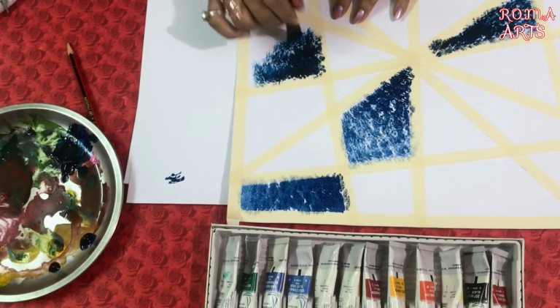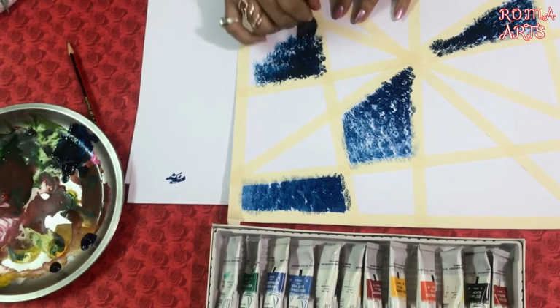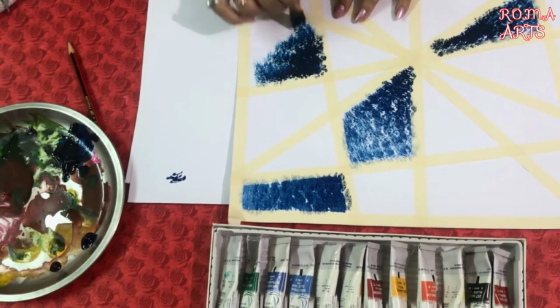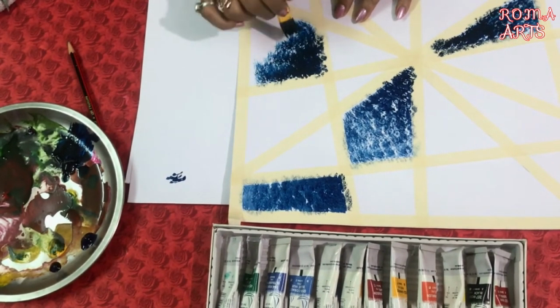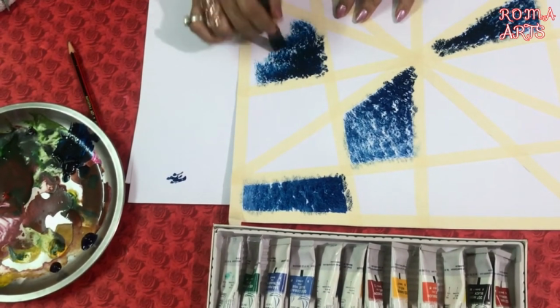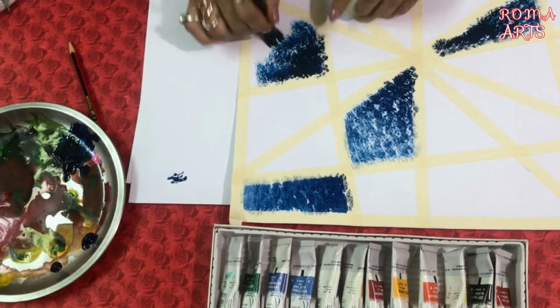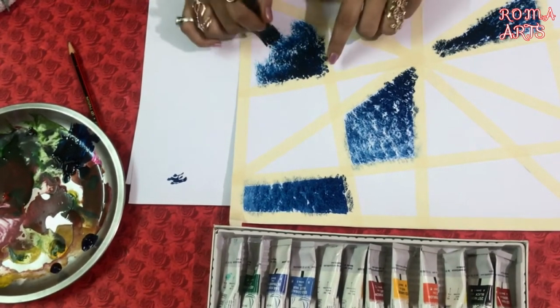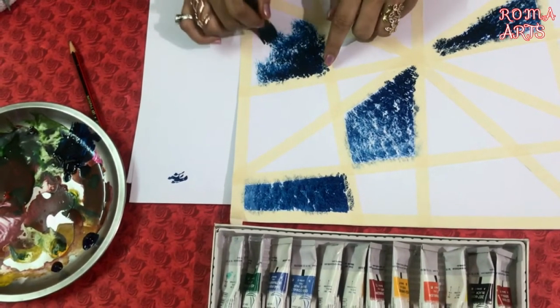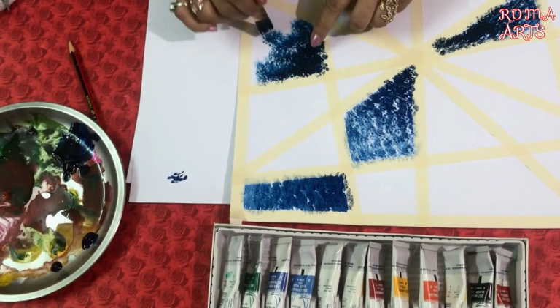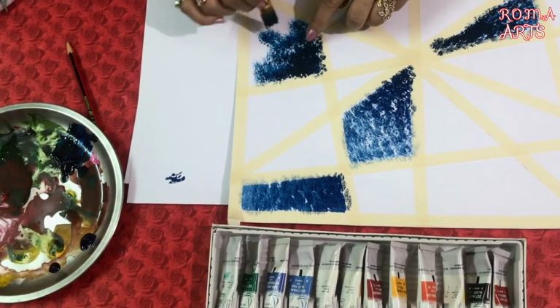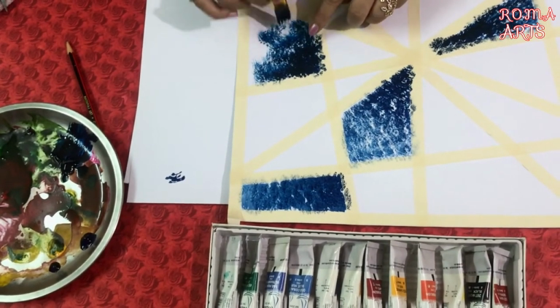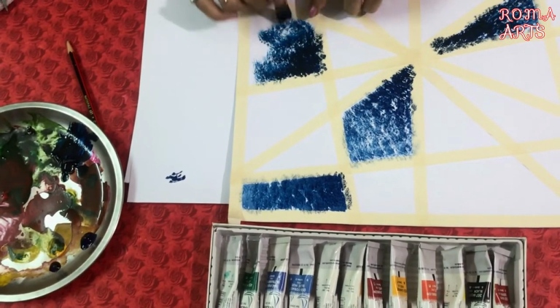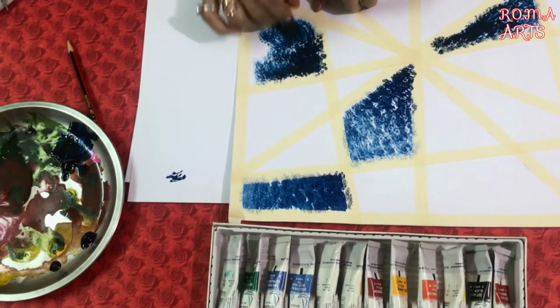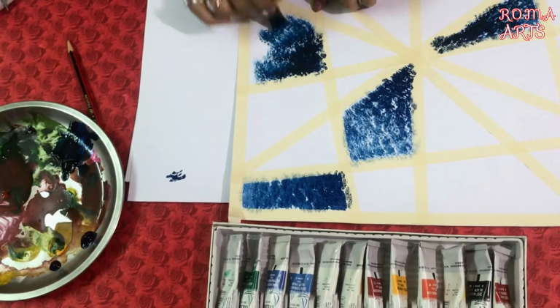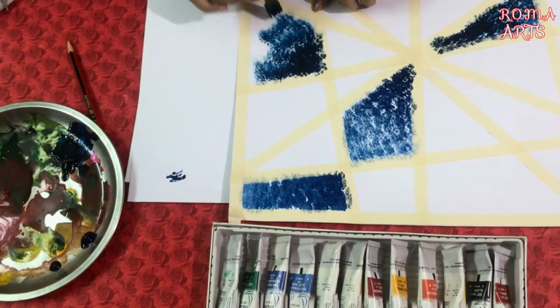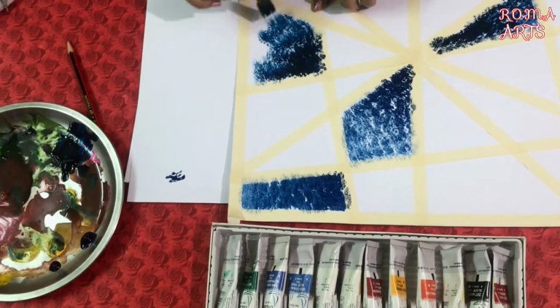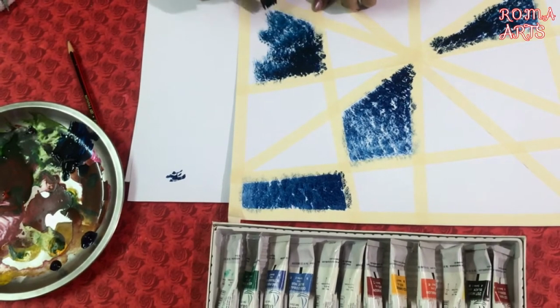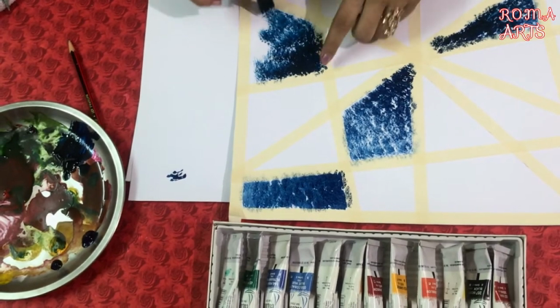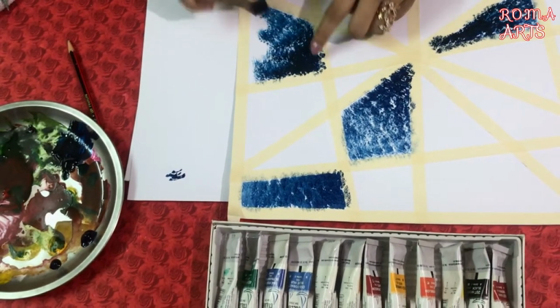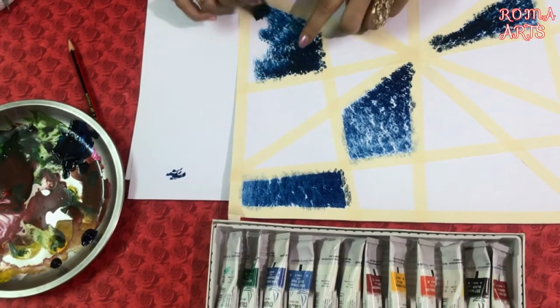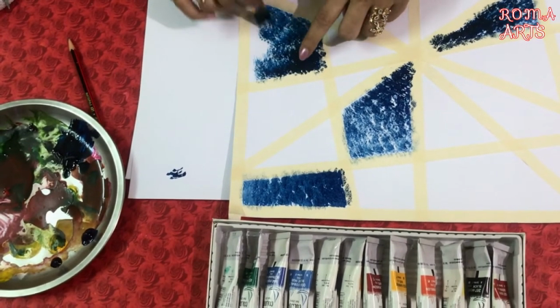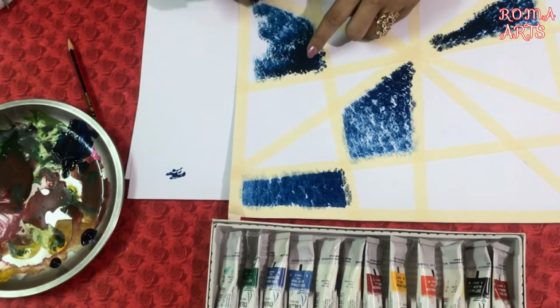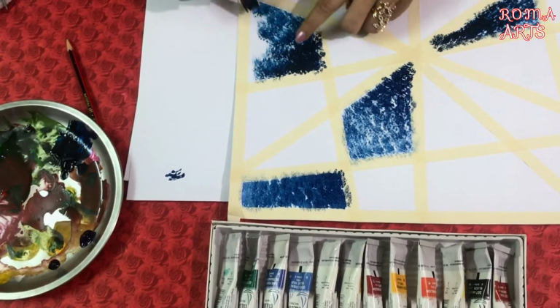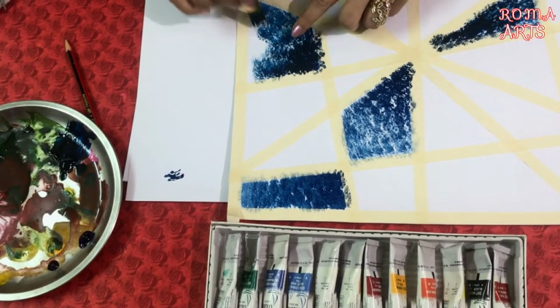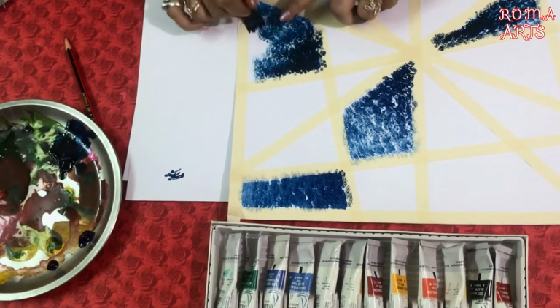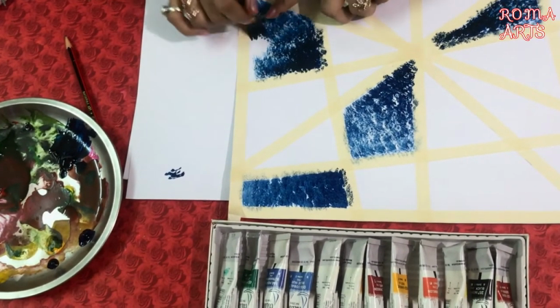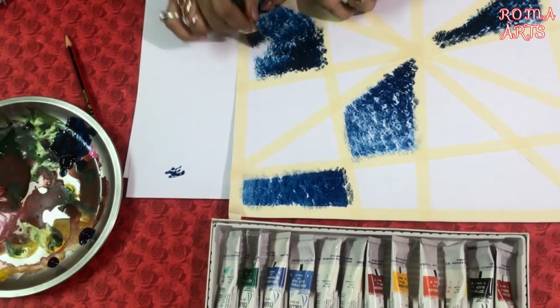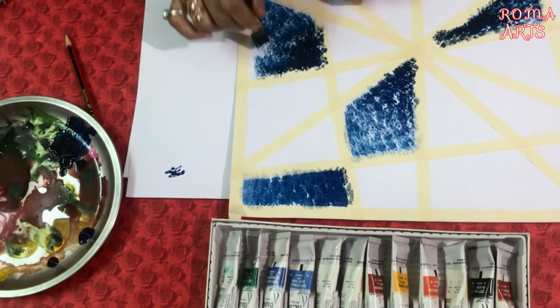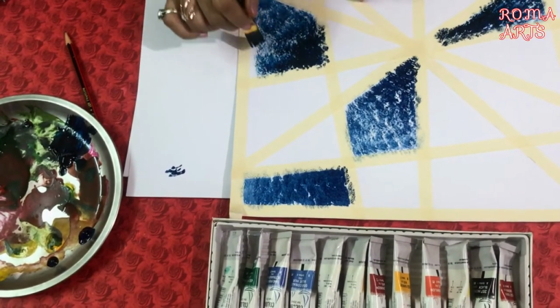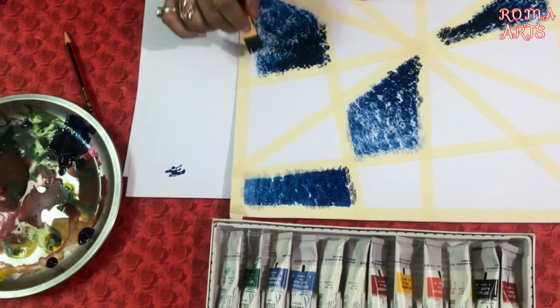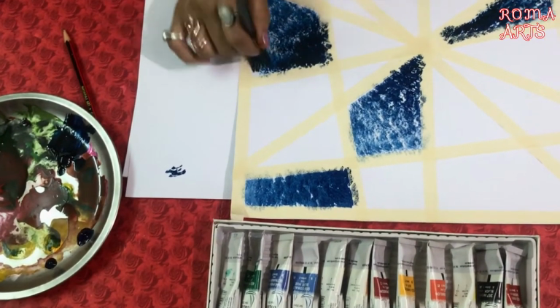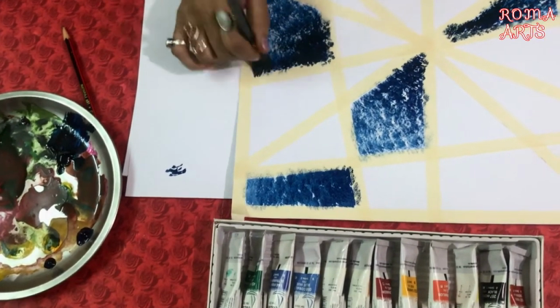When you start, dip in at the start and don't dip in between. The color will create a dark-to-light effect. If you notice, this part is more darker — the front part is darker.